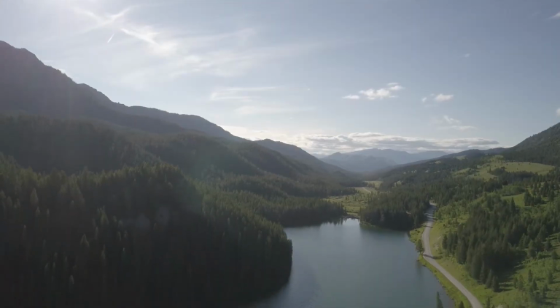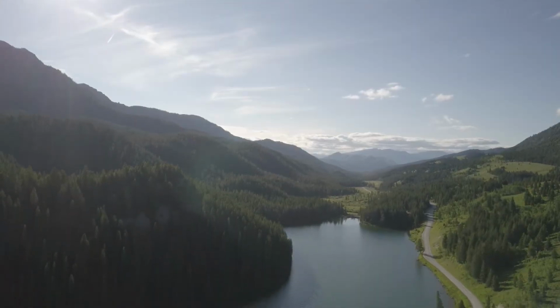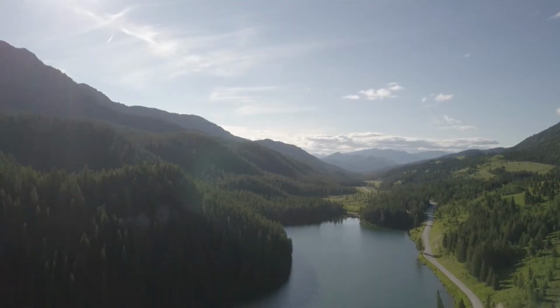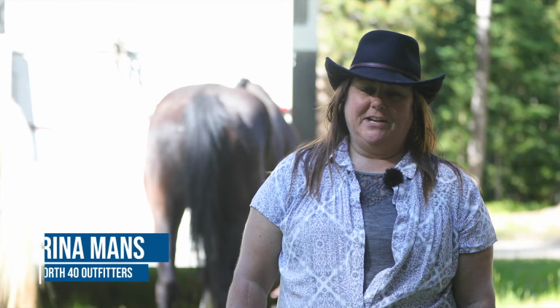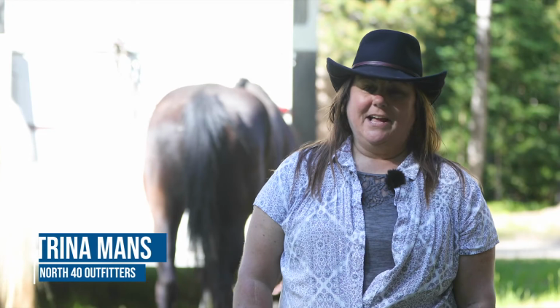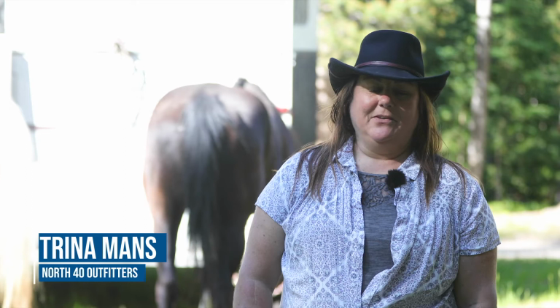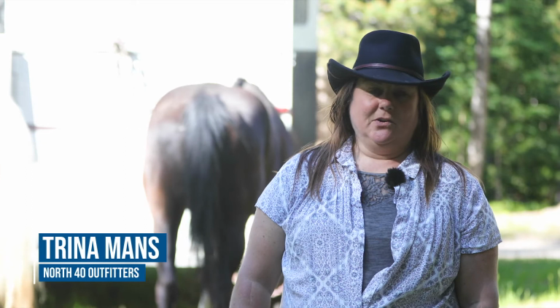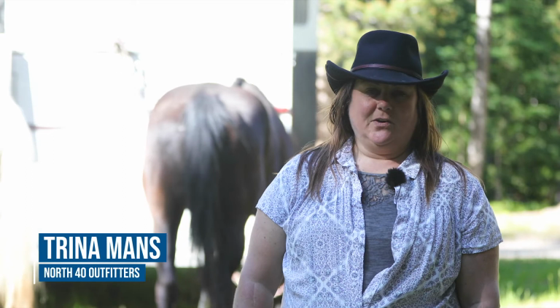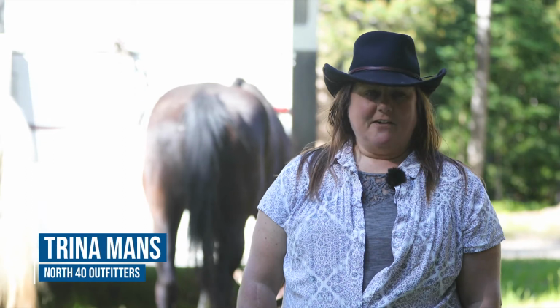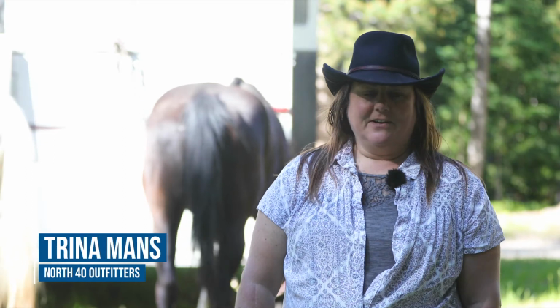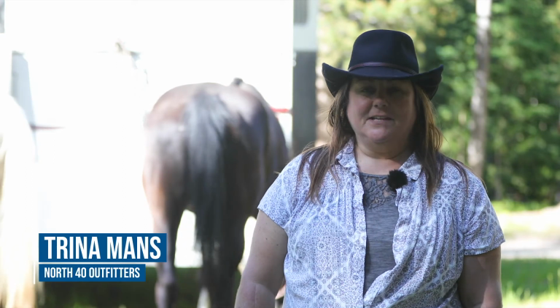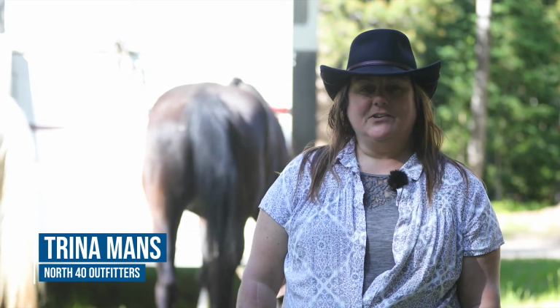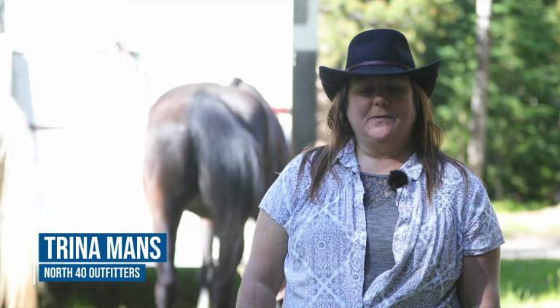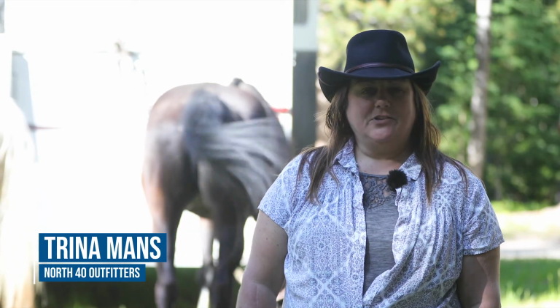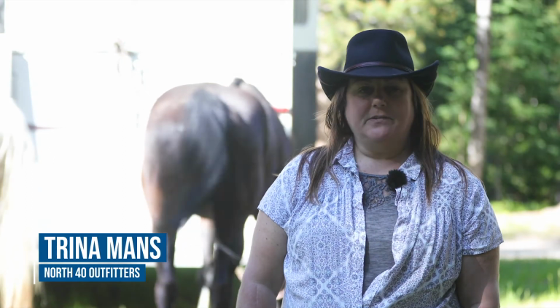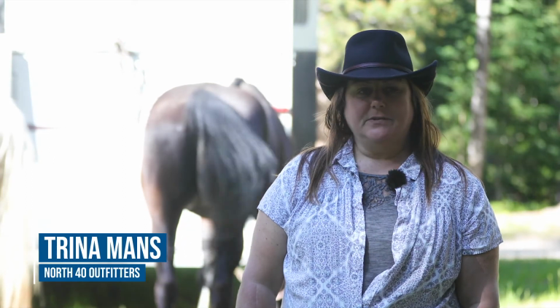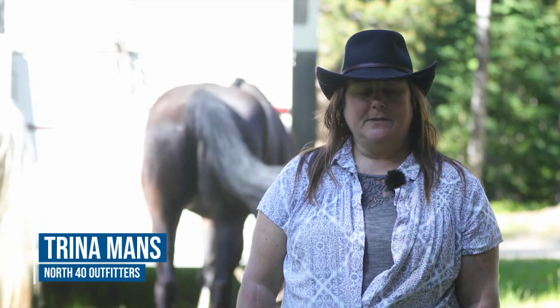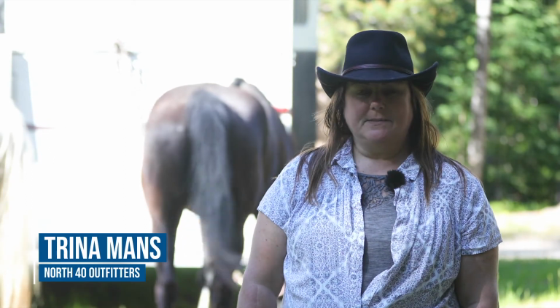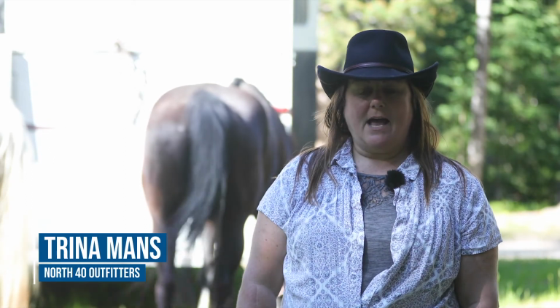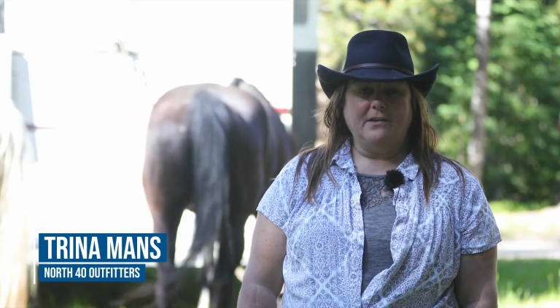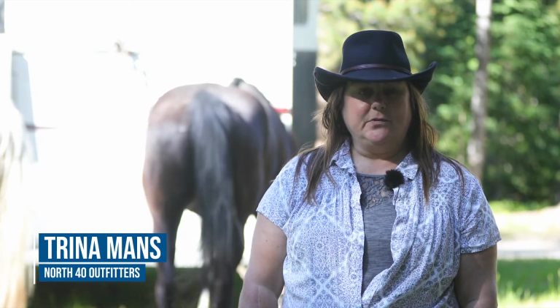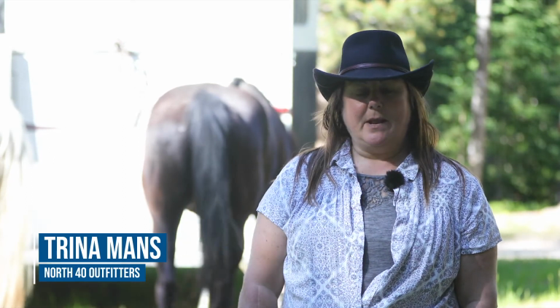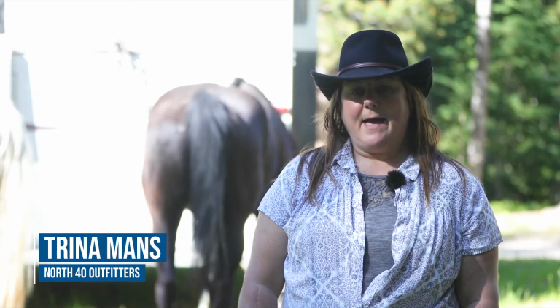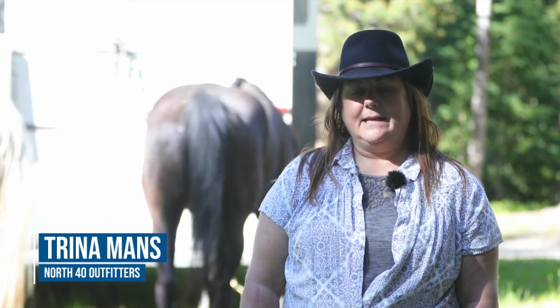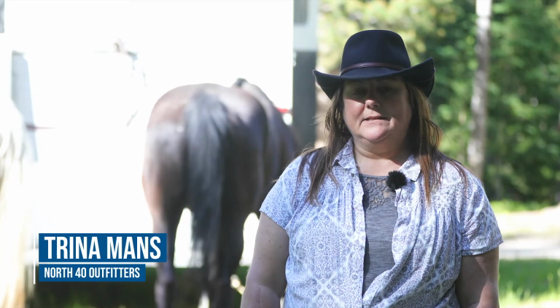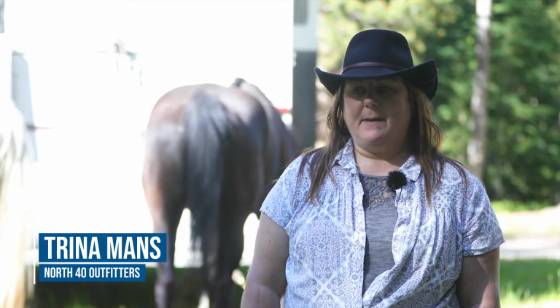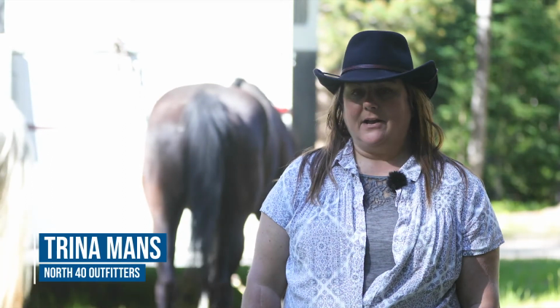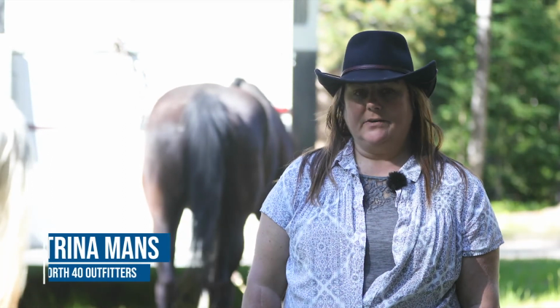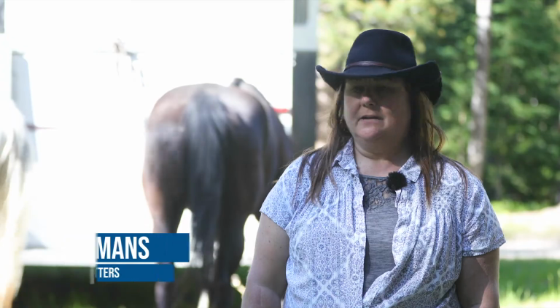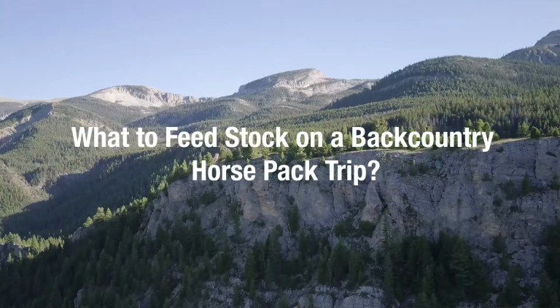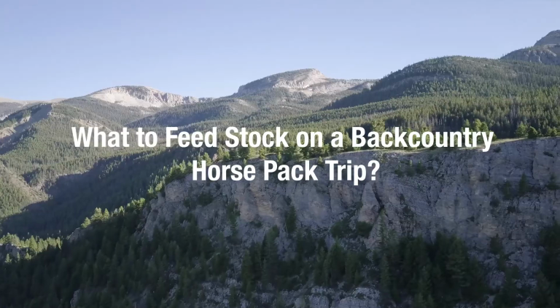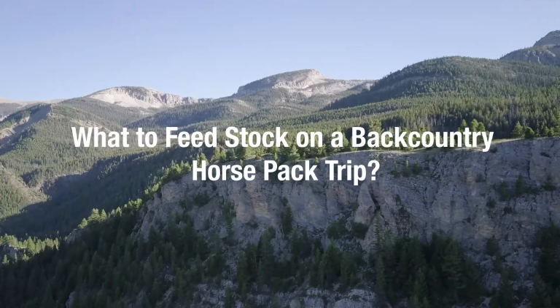Hi, I'm Trina. I'm with North 40 Outfitters, and I just want to share with you some tips that I use when I'm packing into the backcountry with horses.